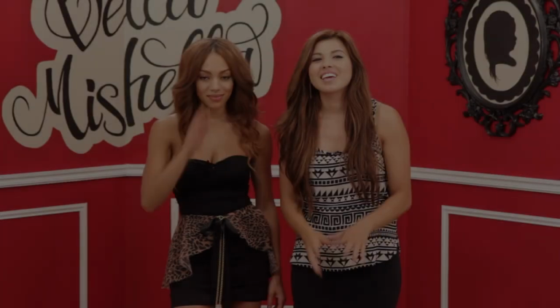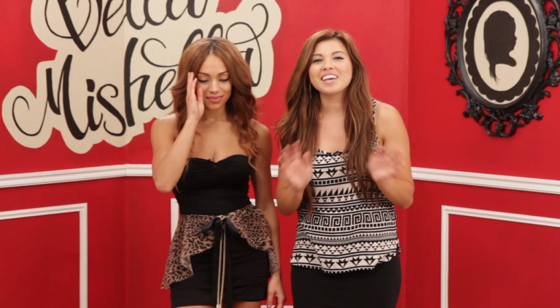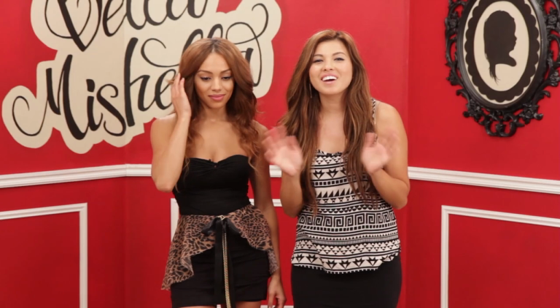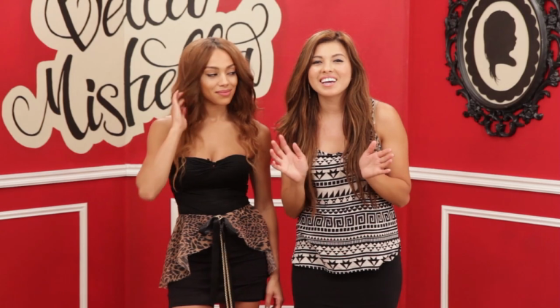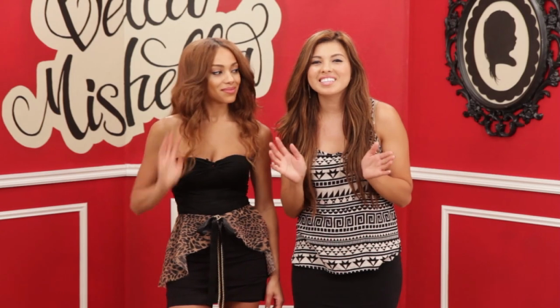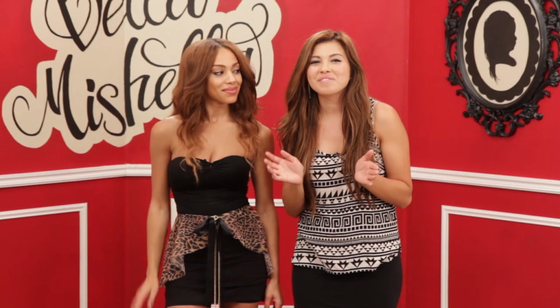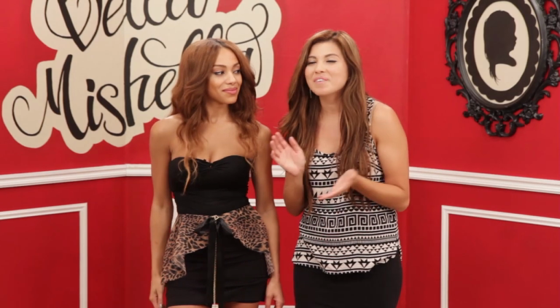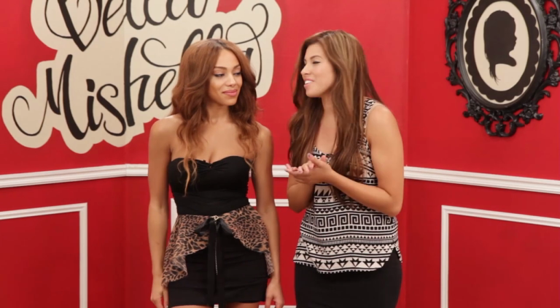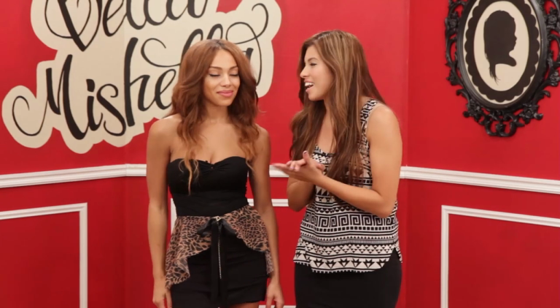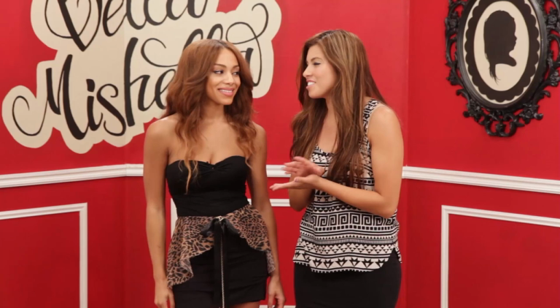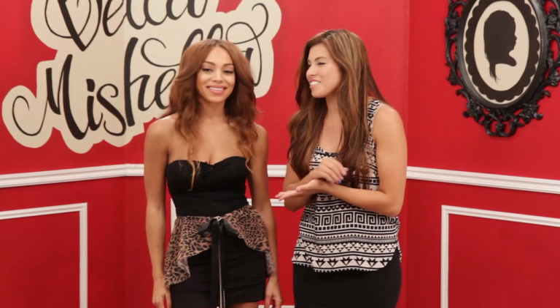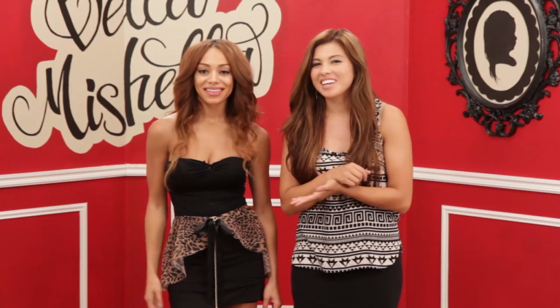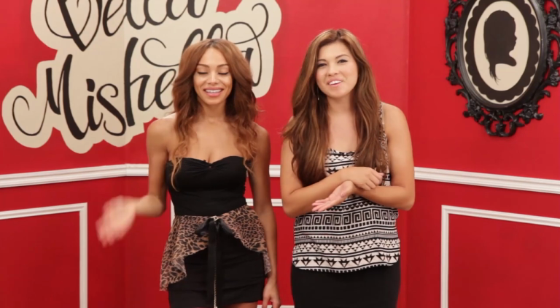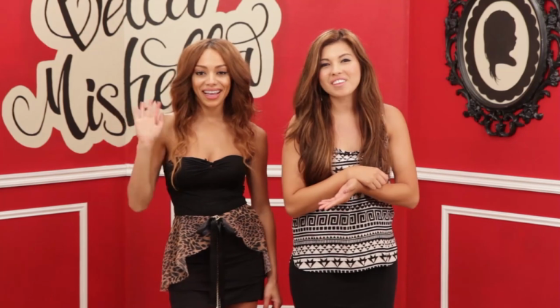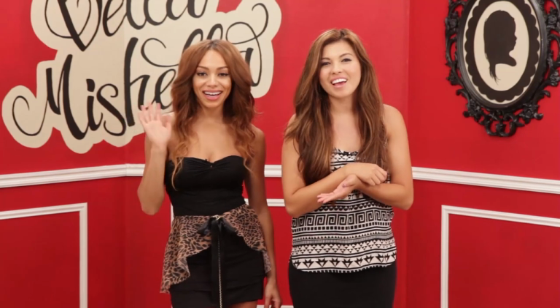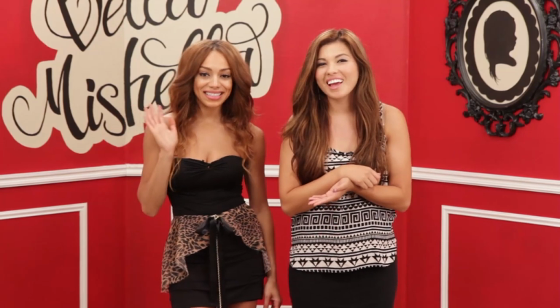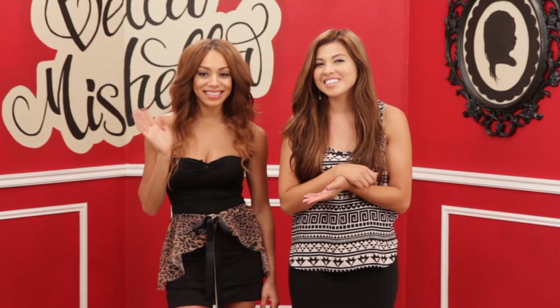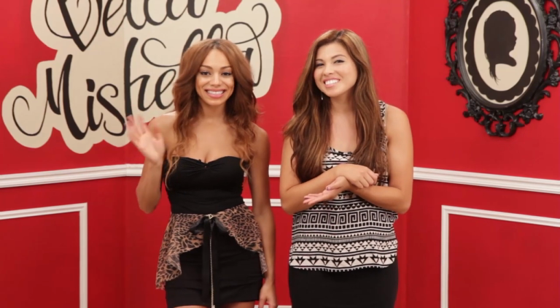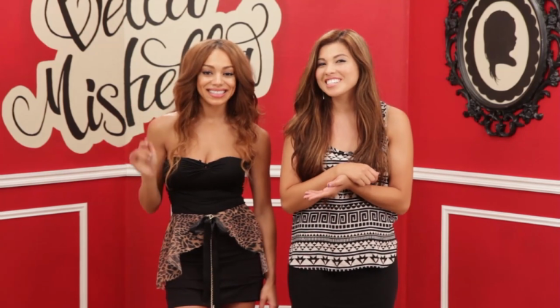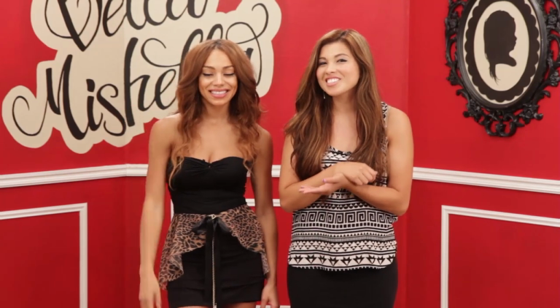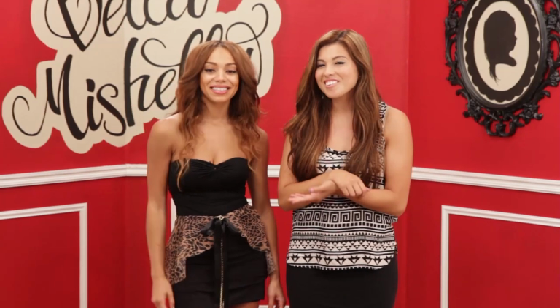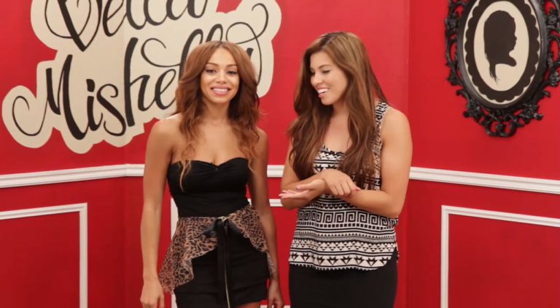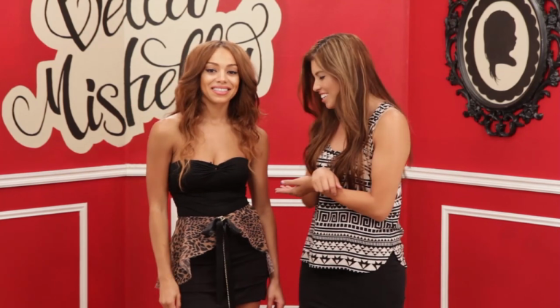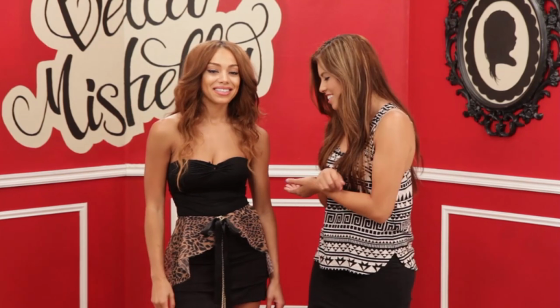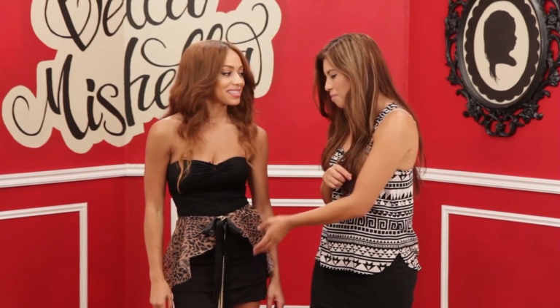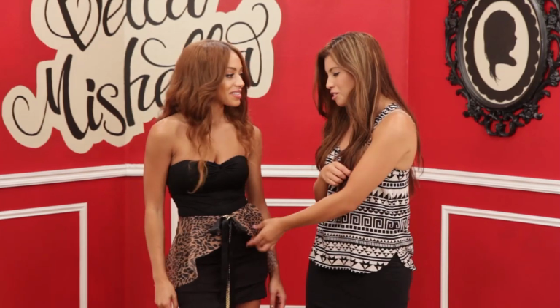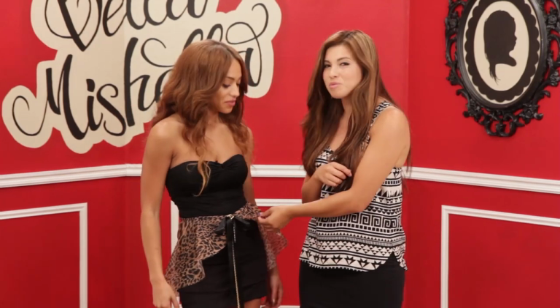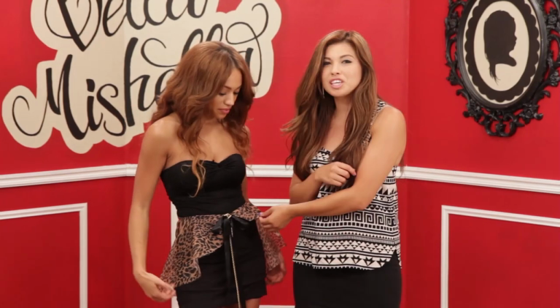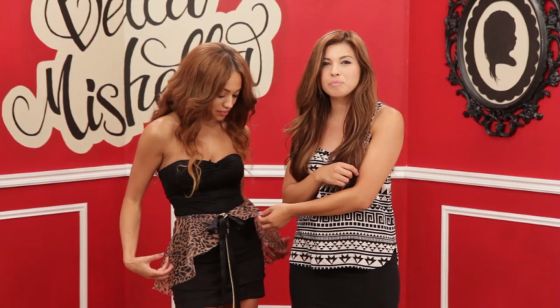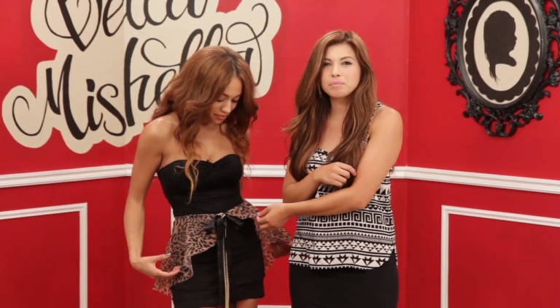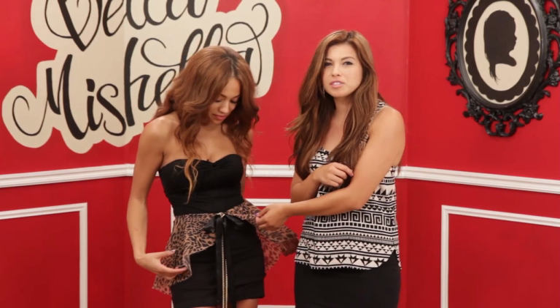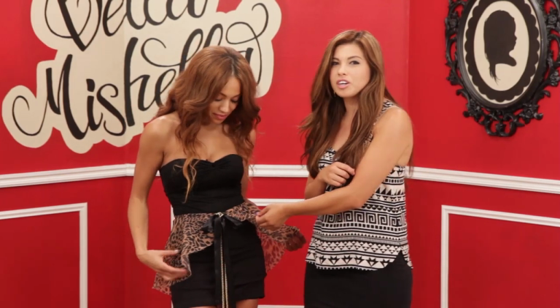Hey you guys, I have my best friend Ashton on today. Hey guys. And she's going to show us how to make this really cute peplum skirt.